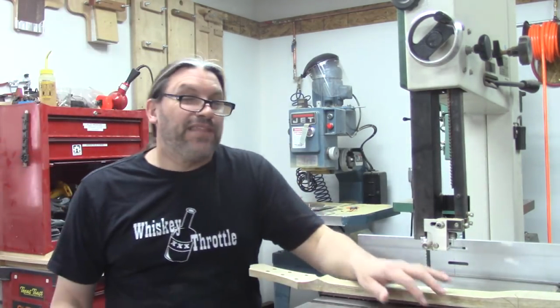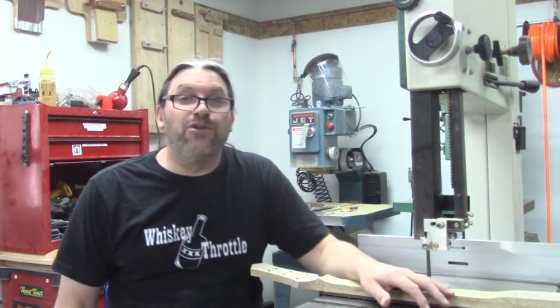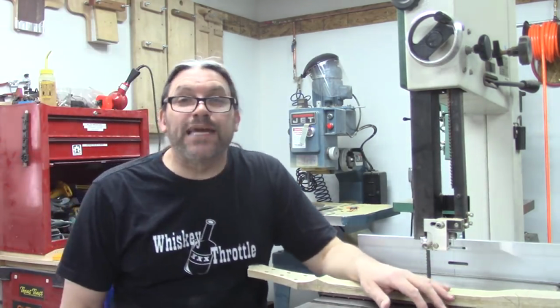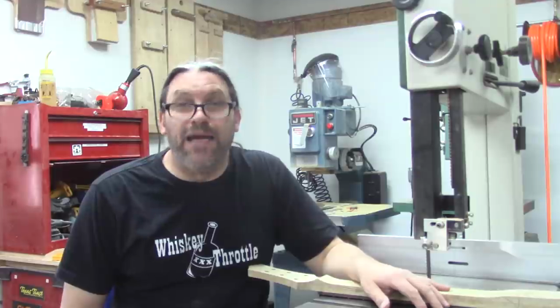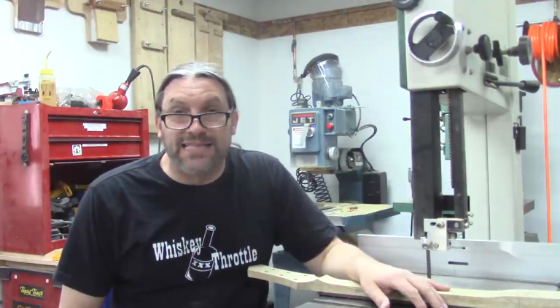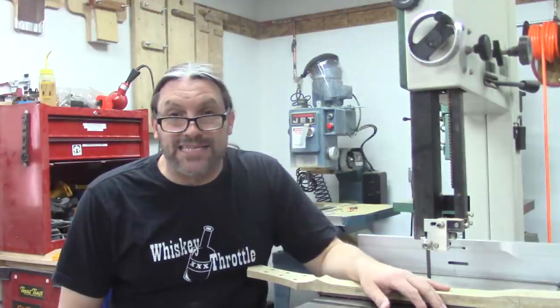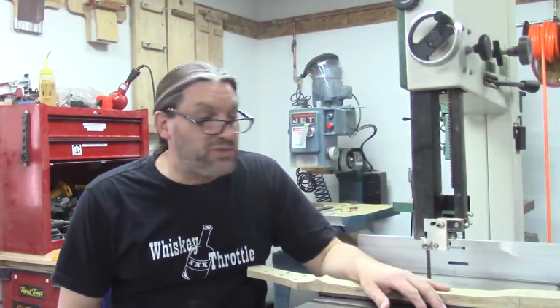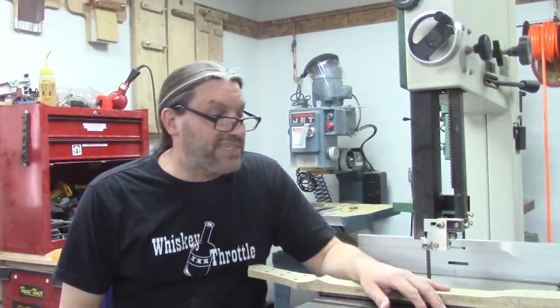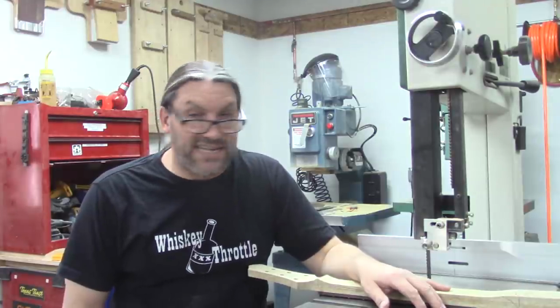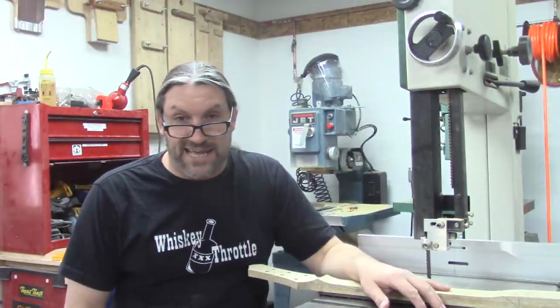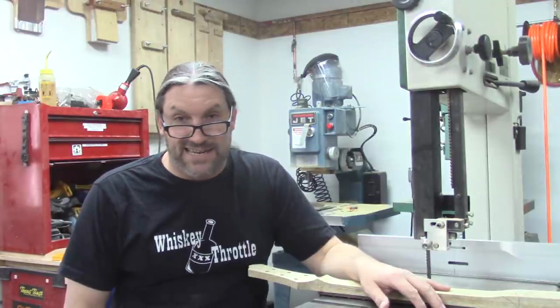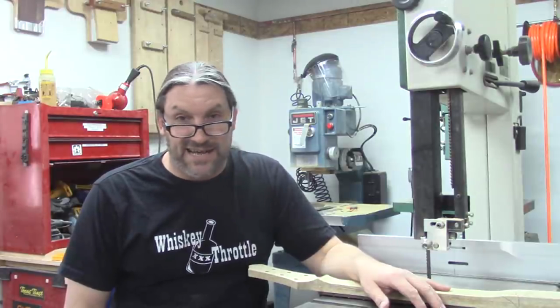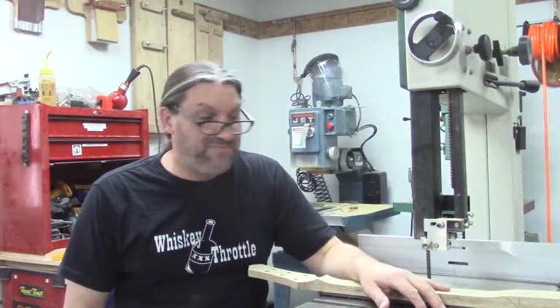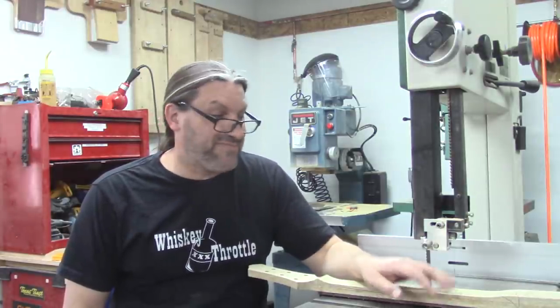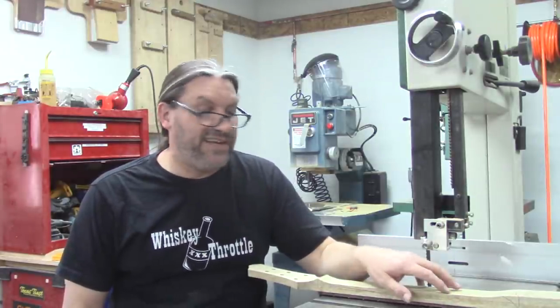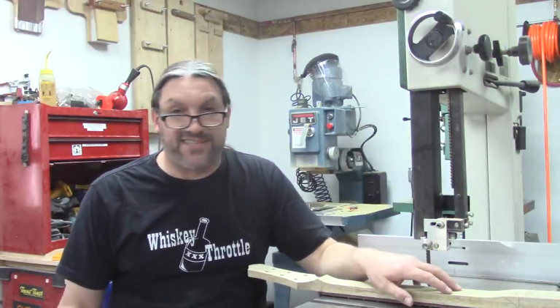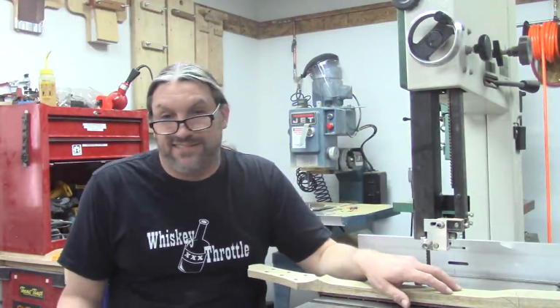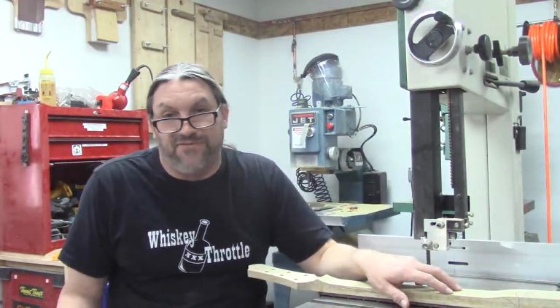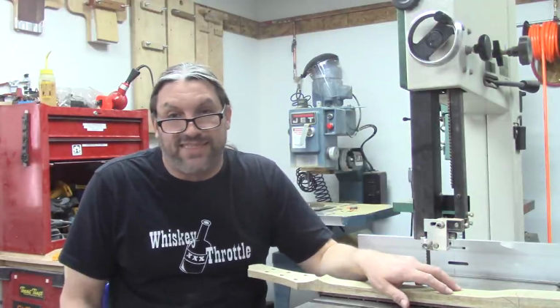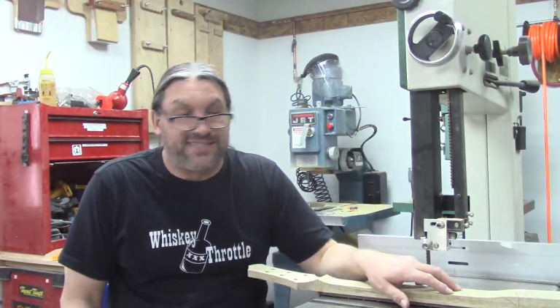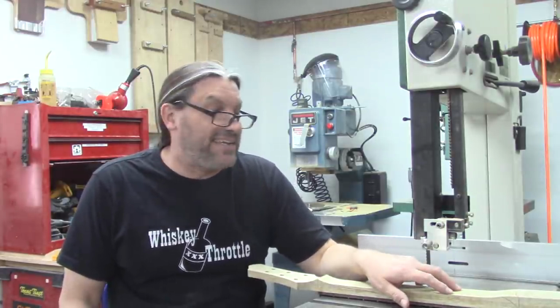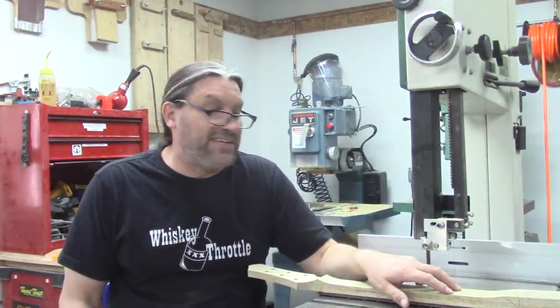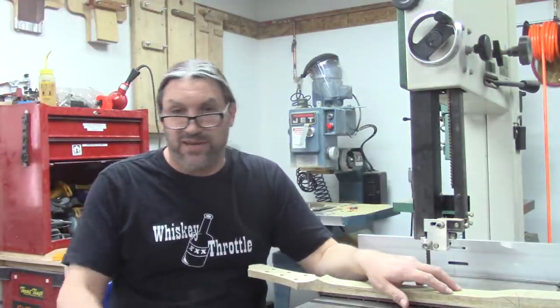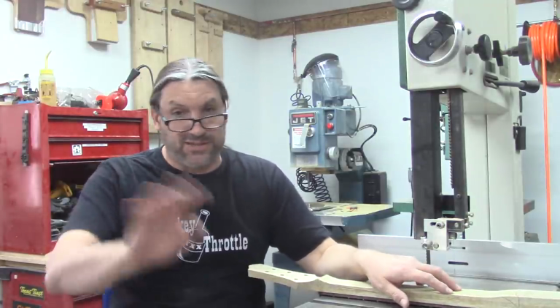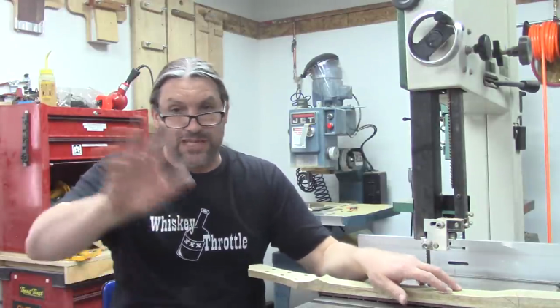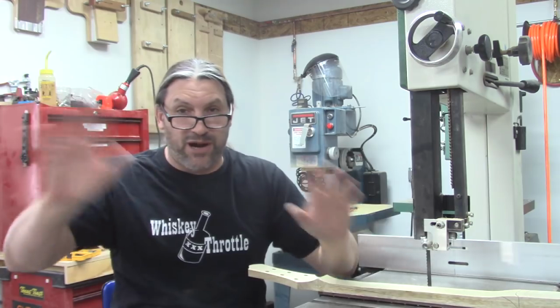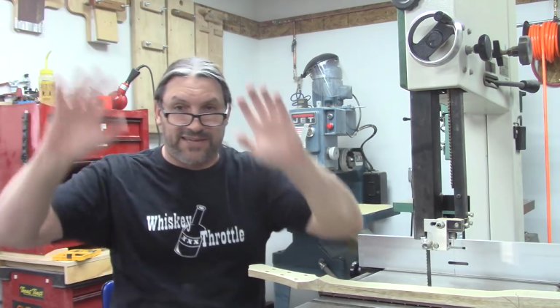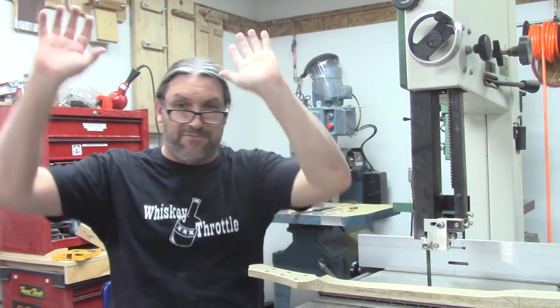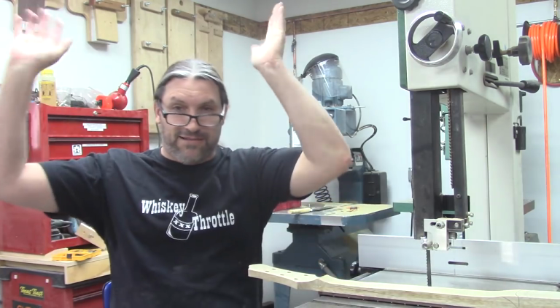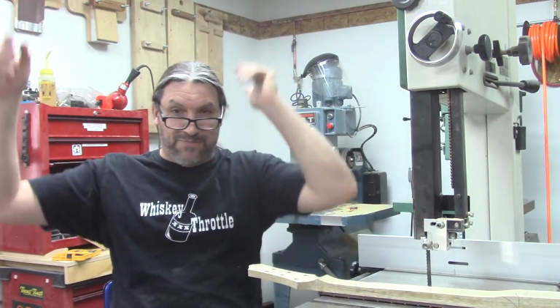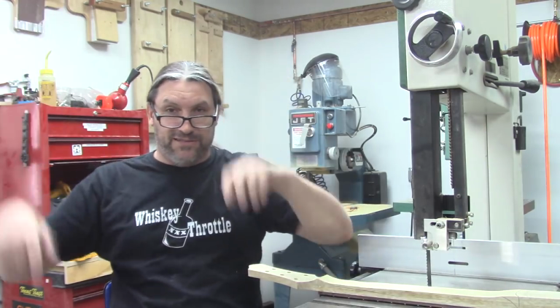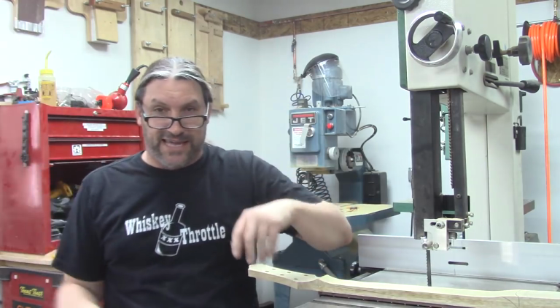I don't recommend that you do this — it's just a fun thing that I do. This is only a parlor game, merely a parlor game.